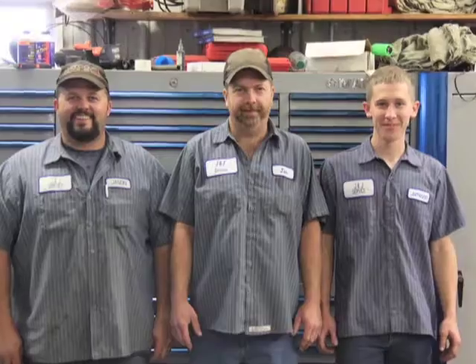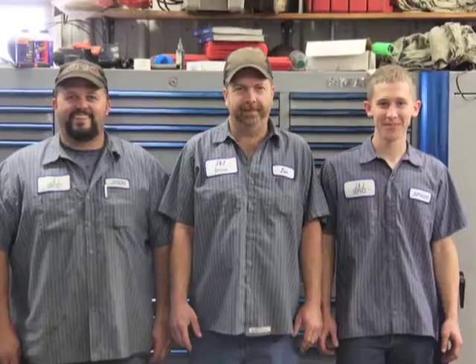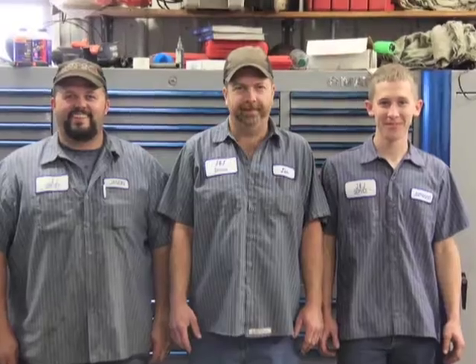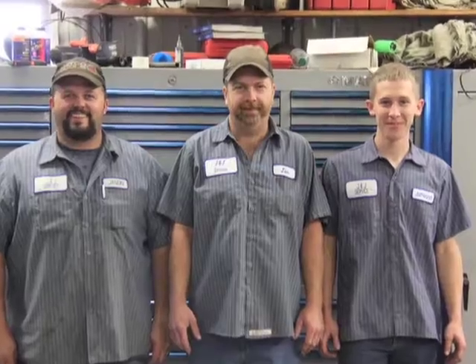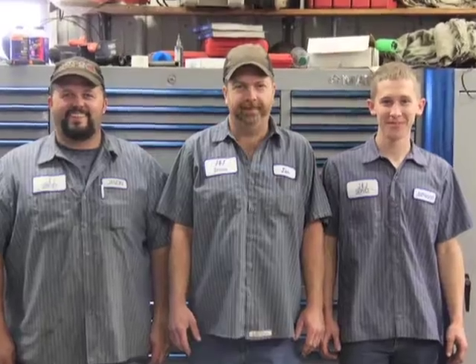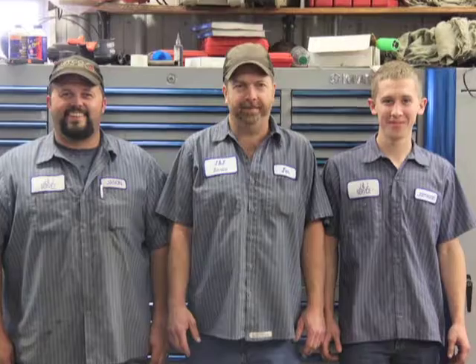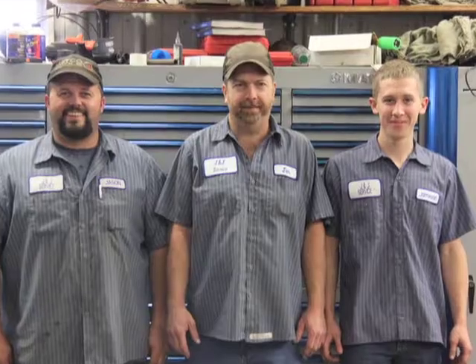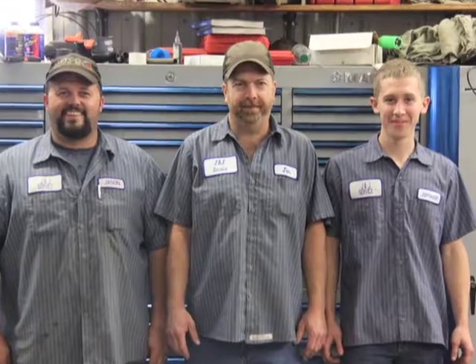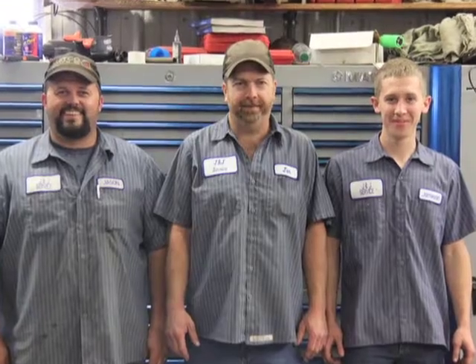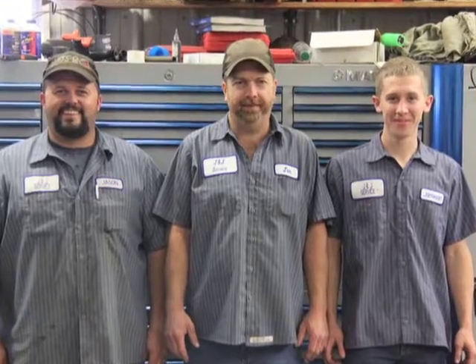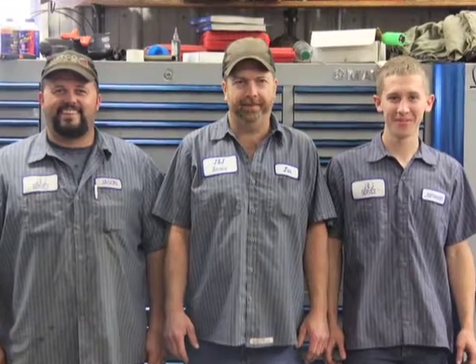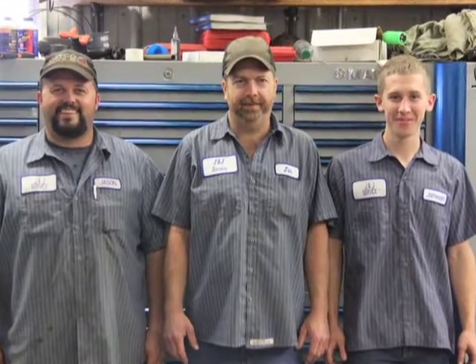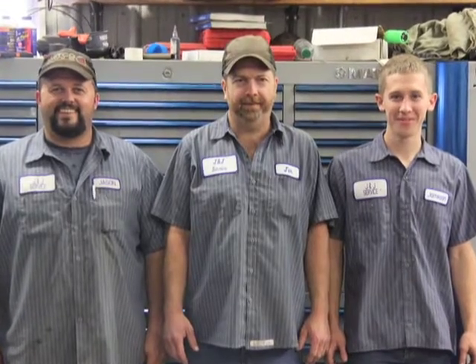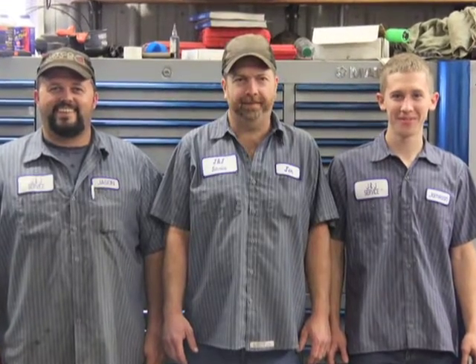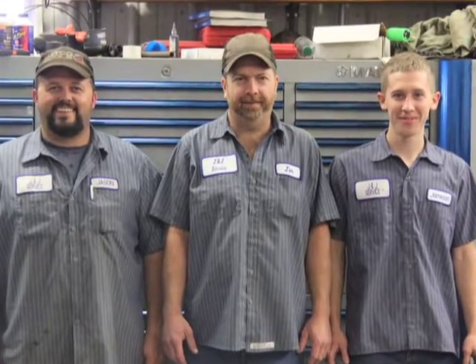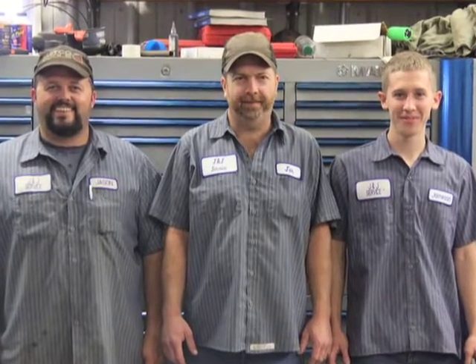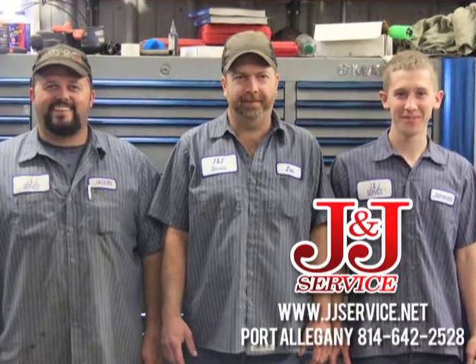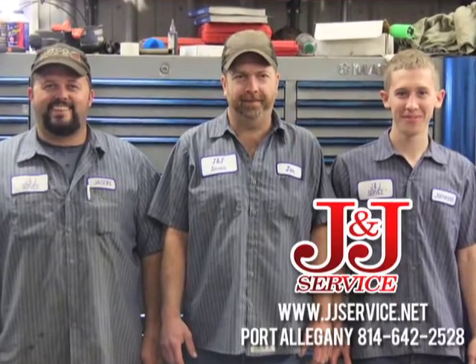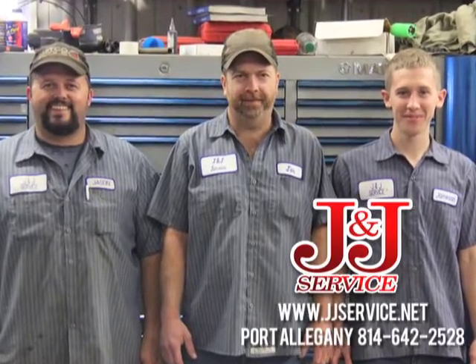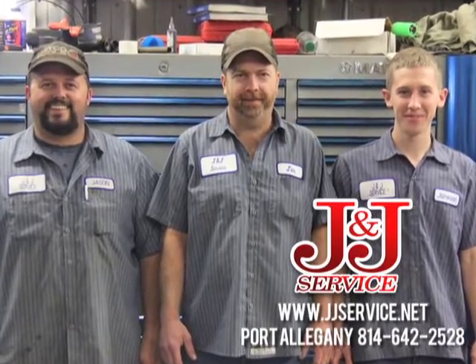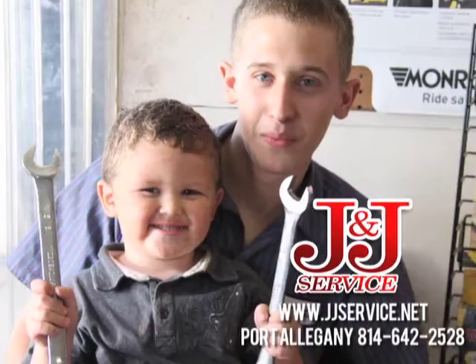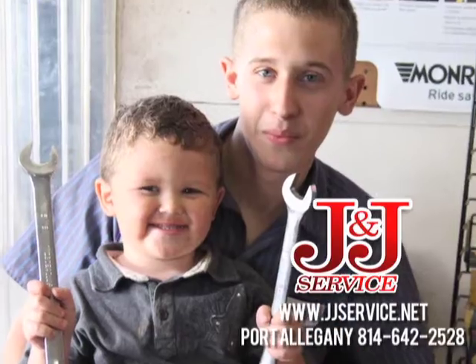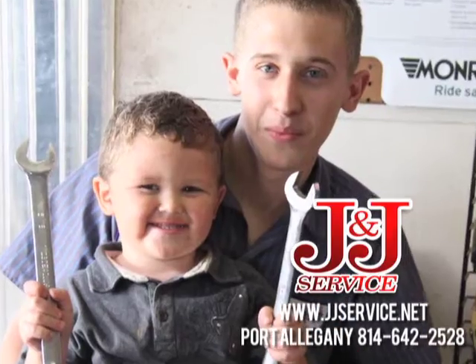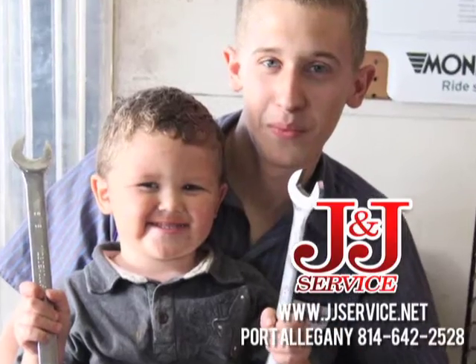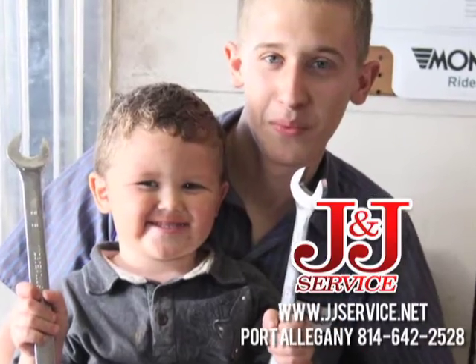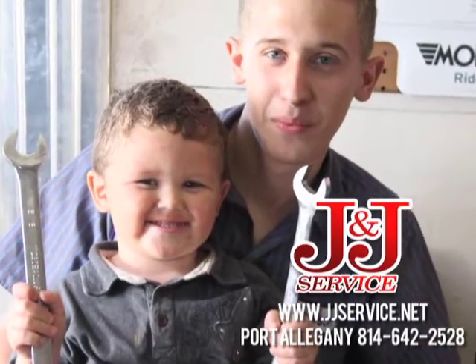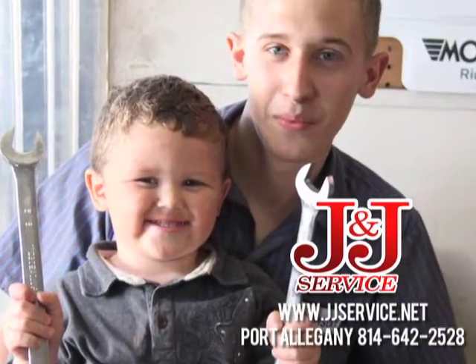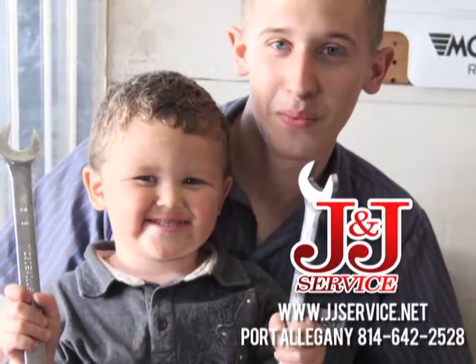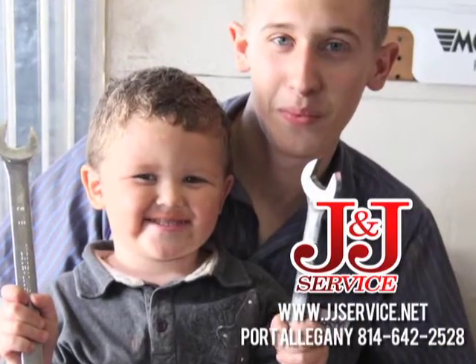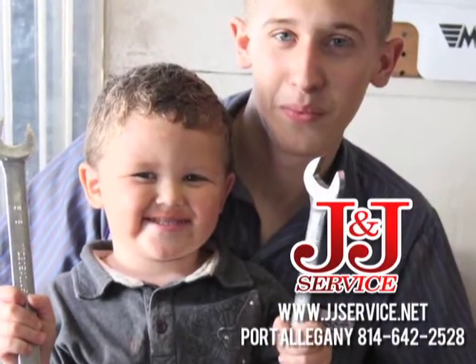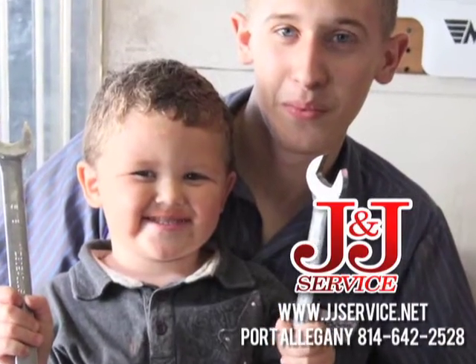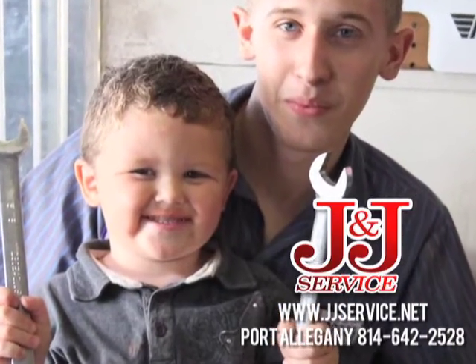Stop into J&J Service in Port Allegheny today and check out our website at jjservice.net.